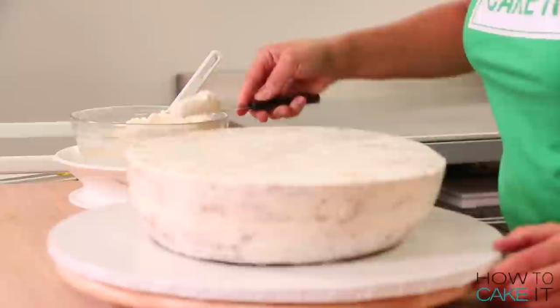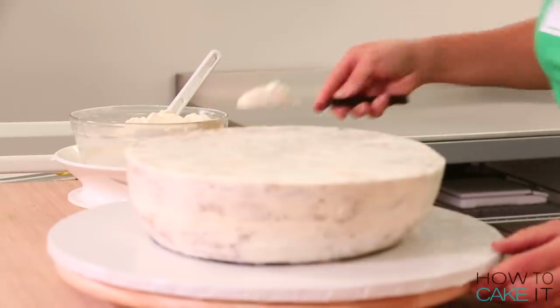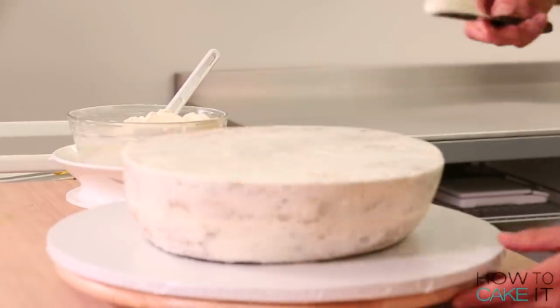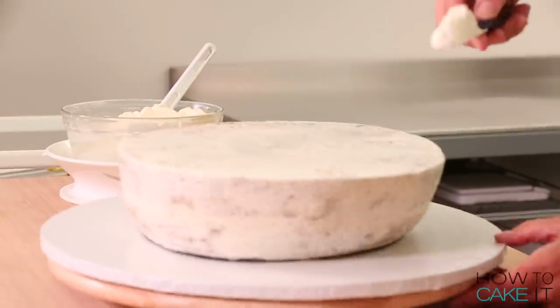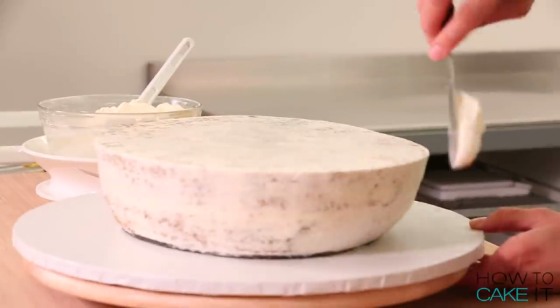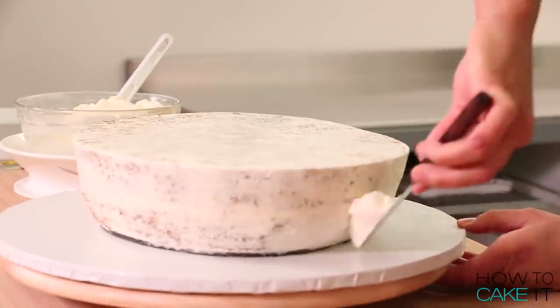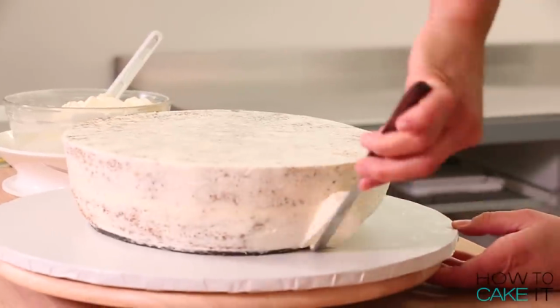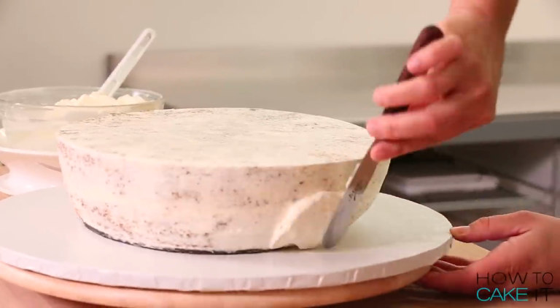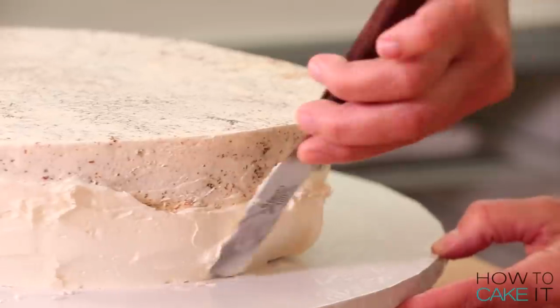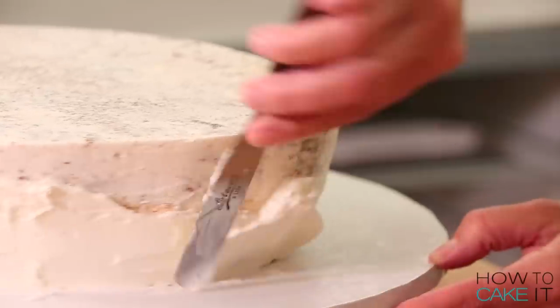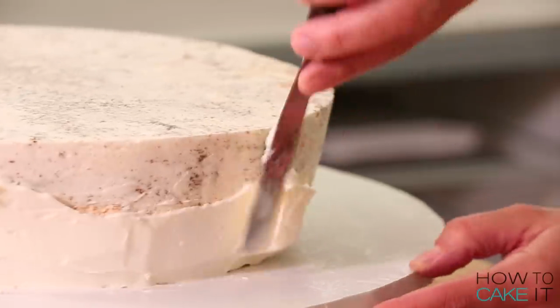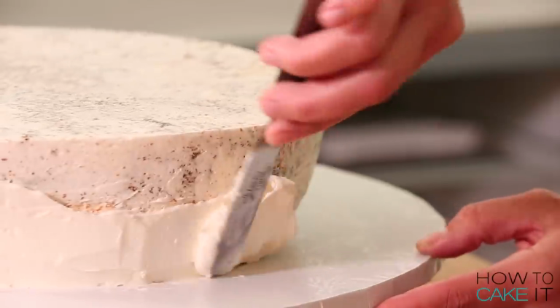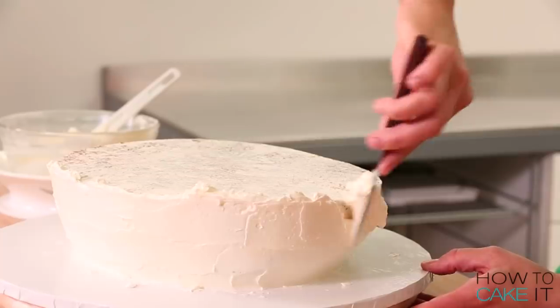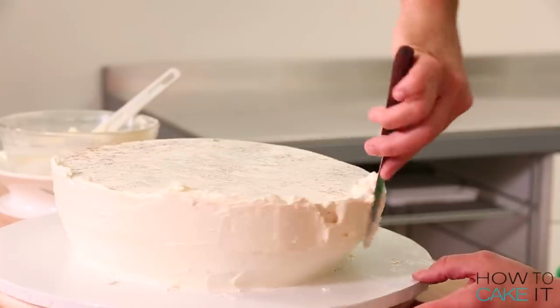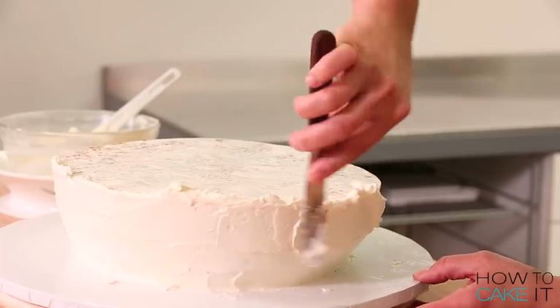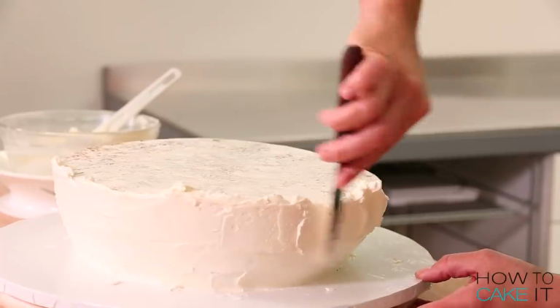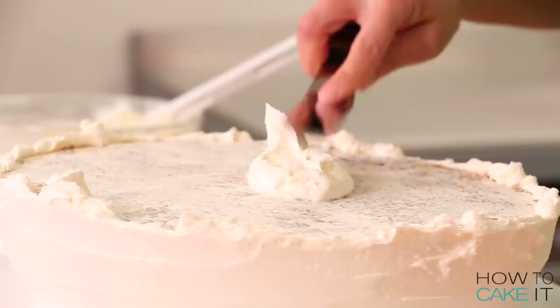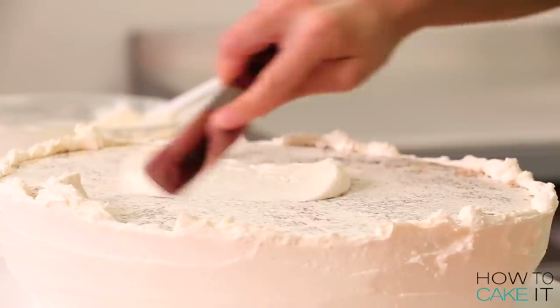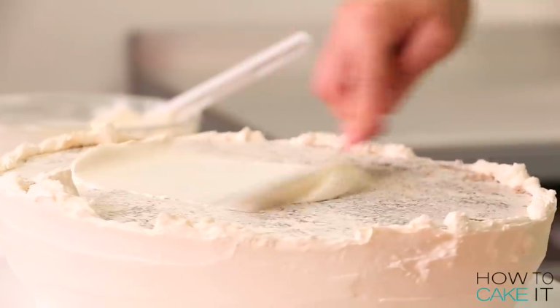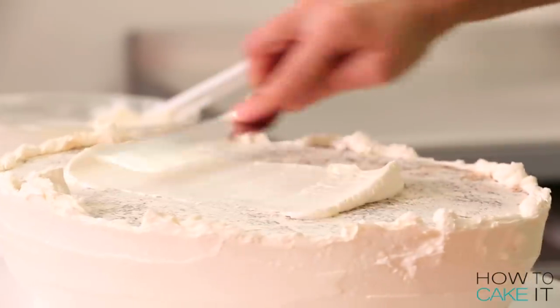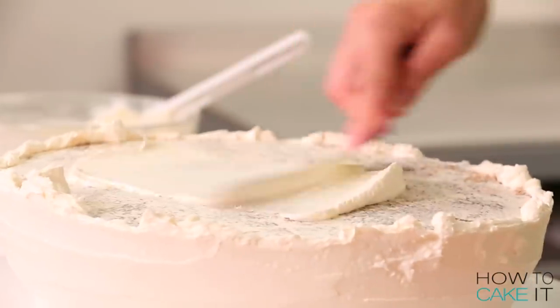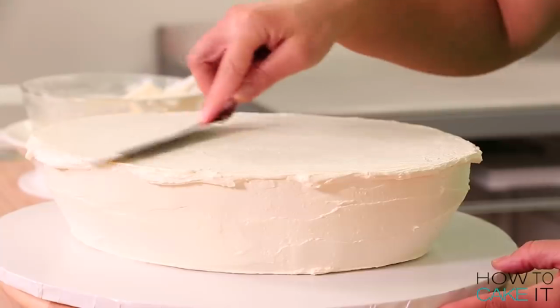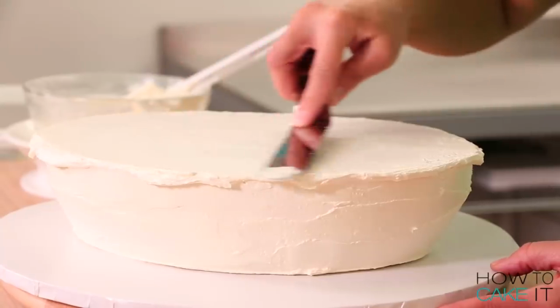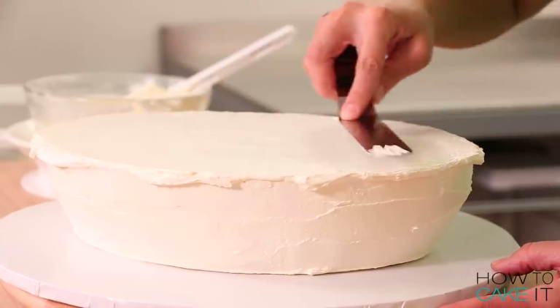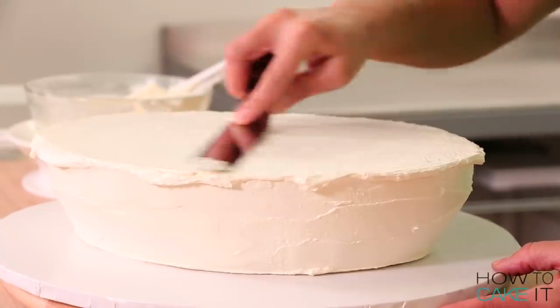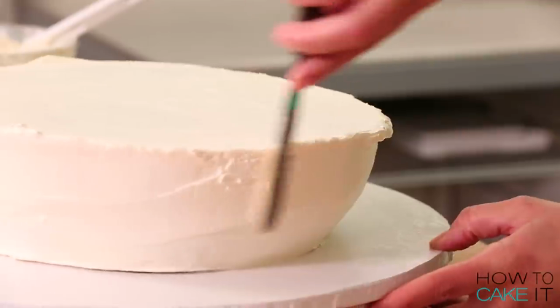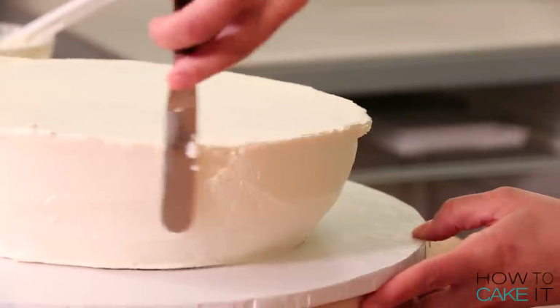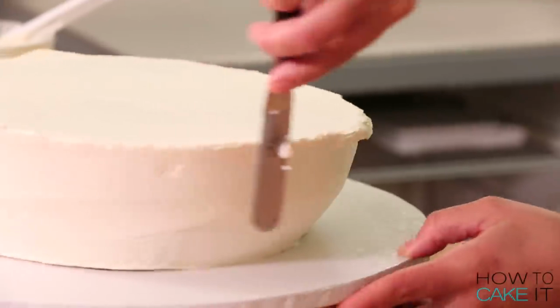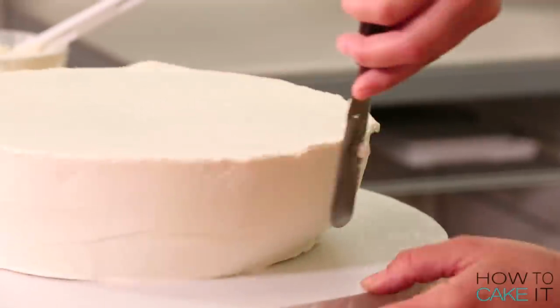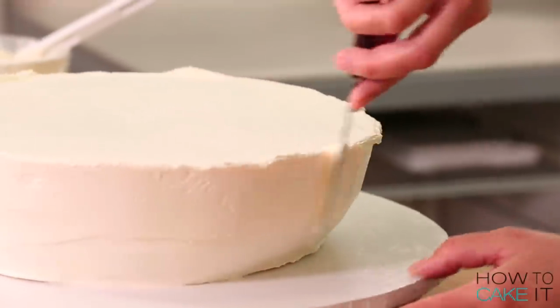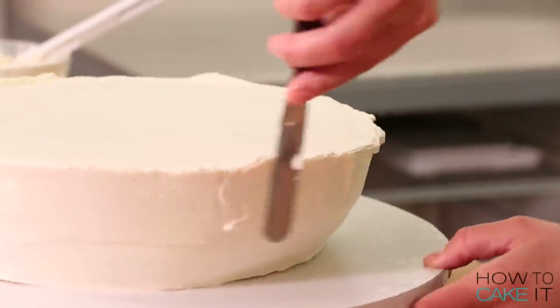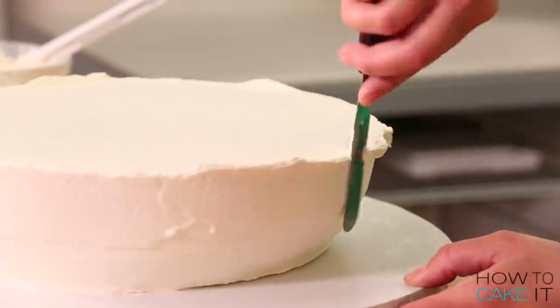I am going to ice this cake one more time with Italian meringue buttercream and chill it.